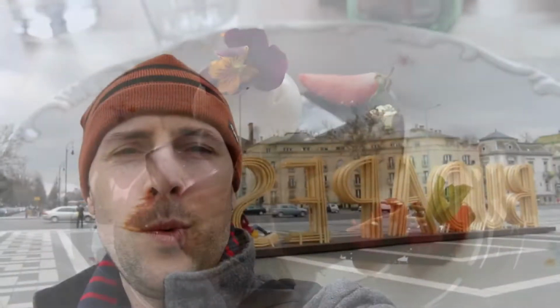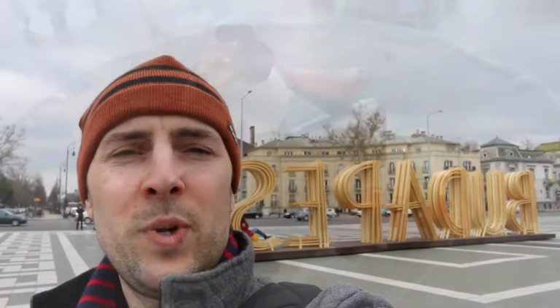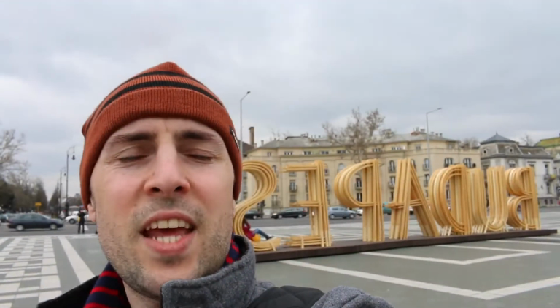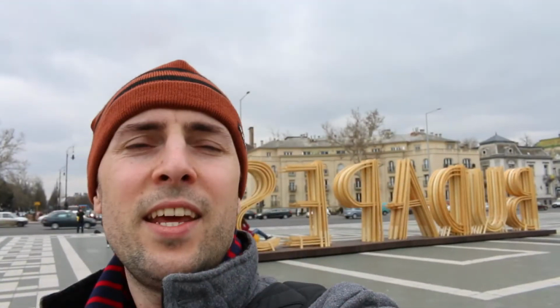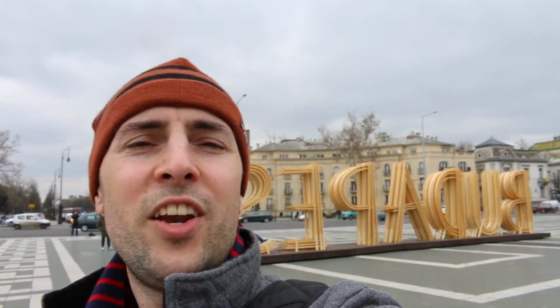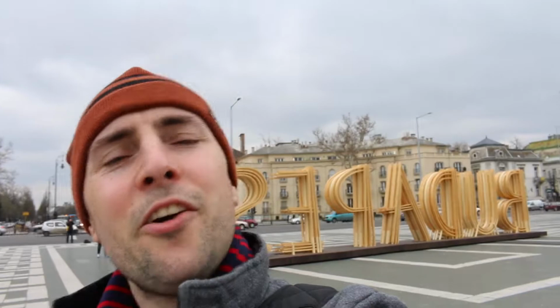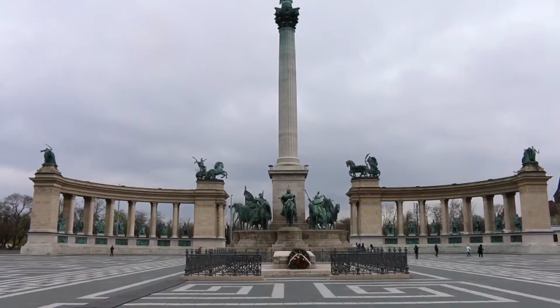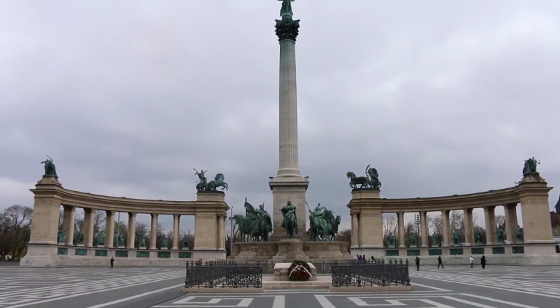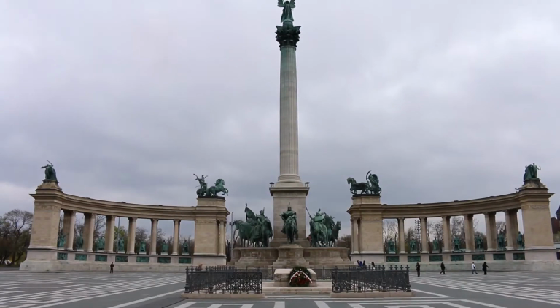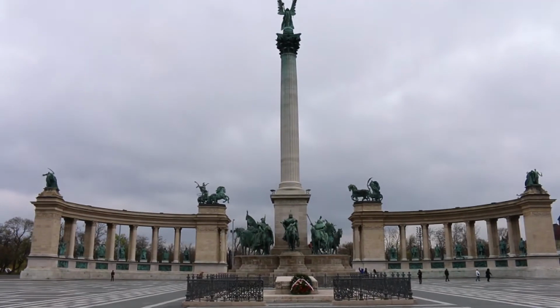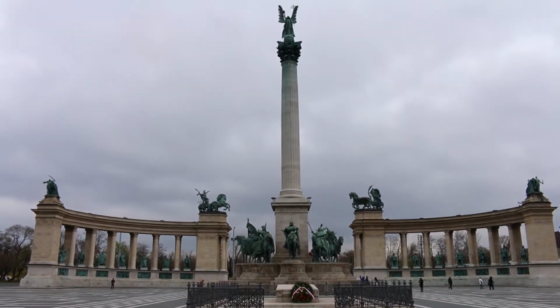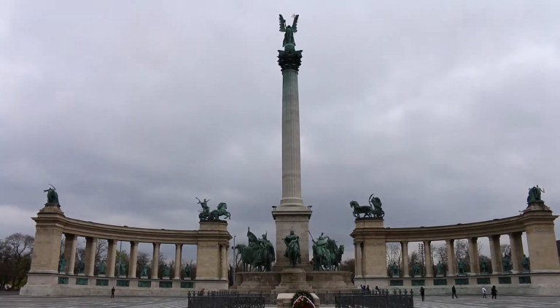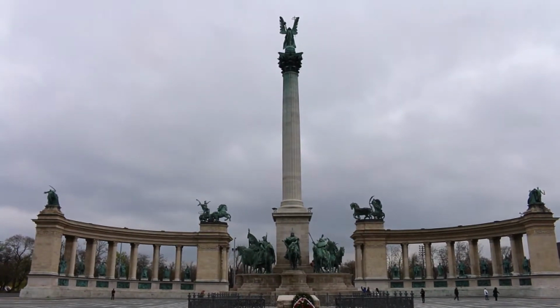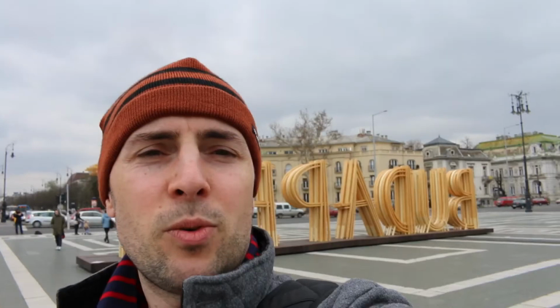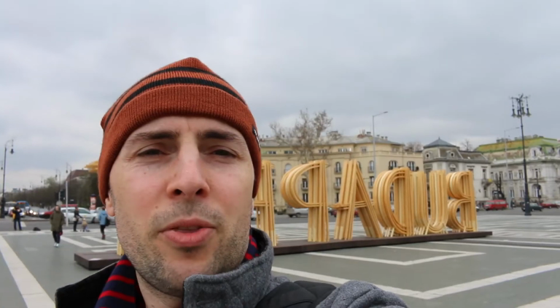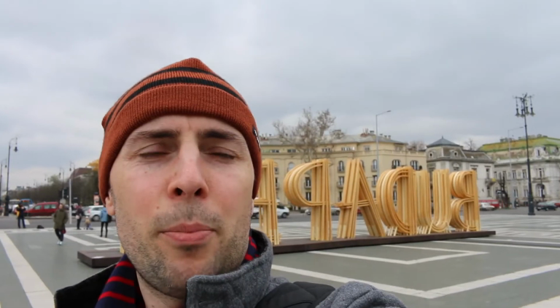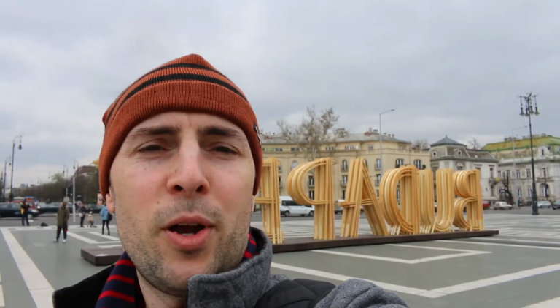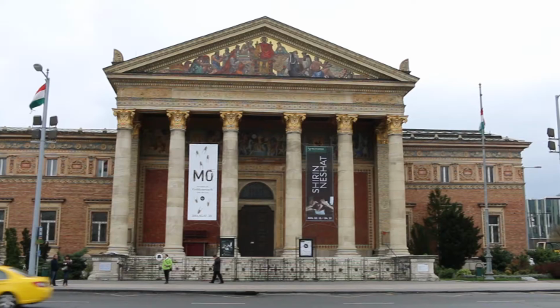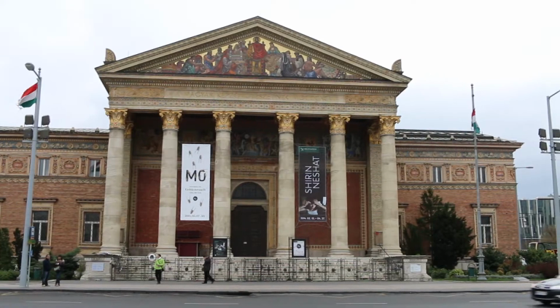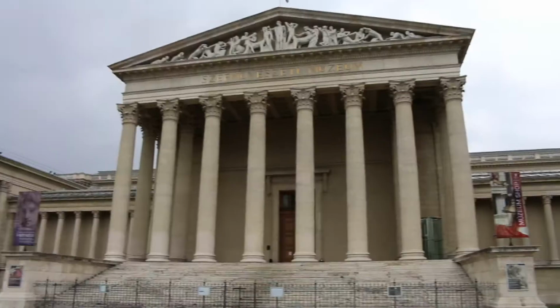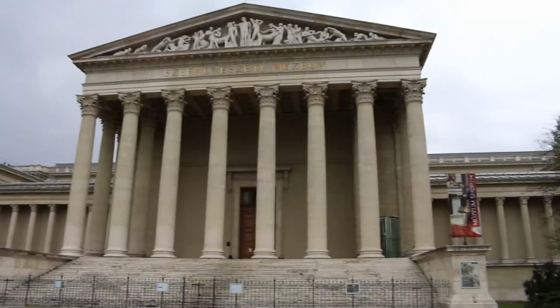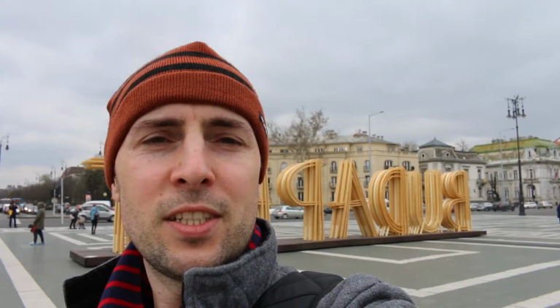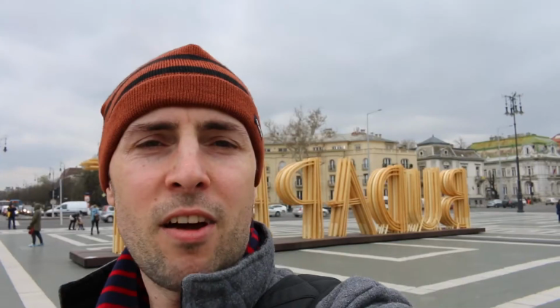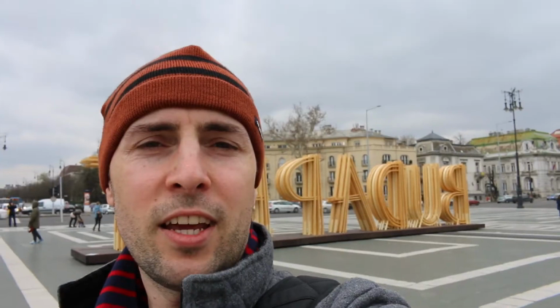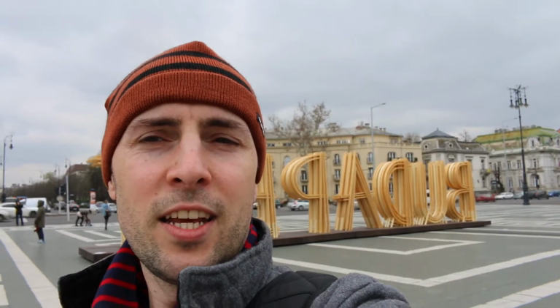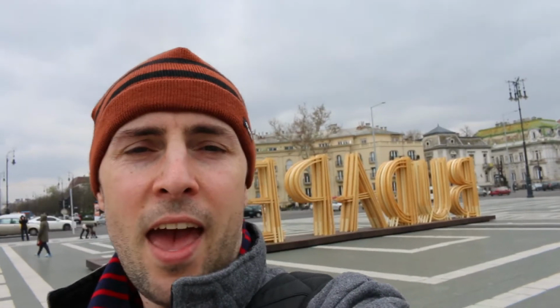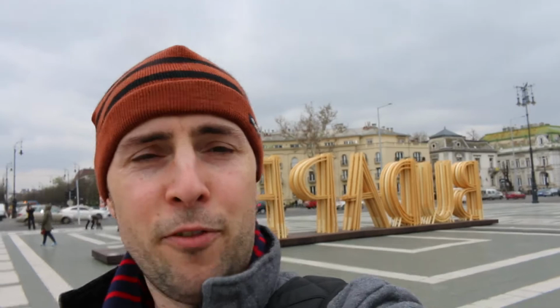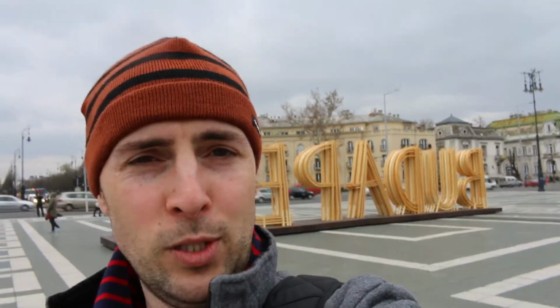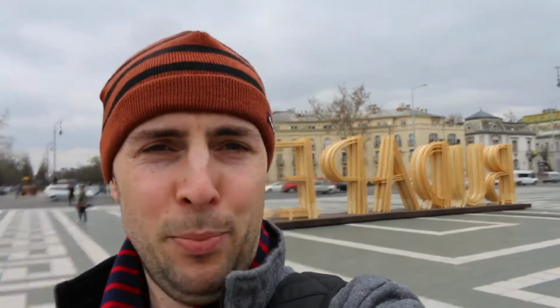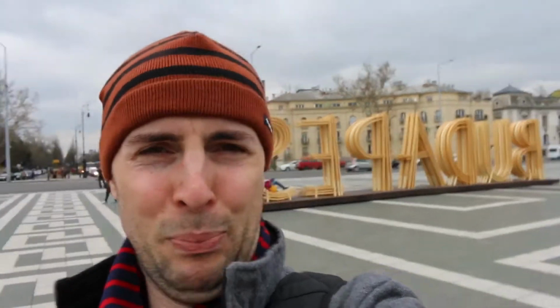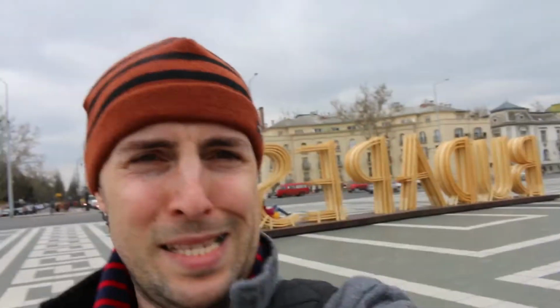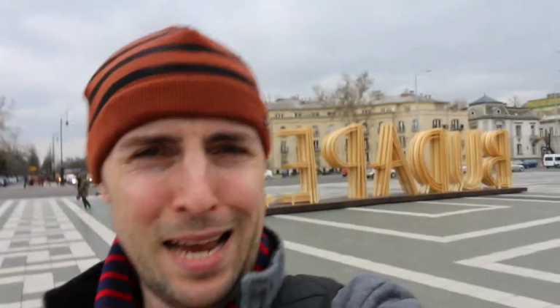We're standing on Heroes Square. It's a lovely open square with a couple of monuments and lovely buildings surrounding it. And of course, the Budapest side.